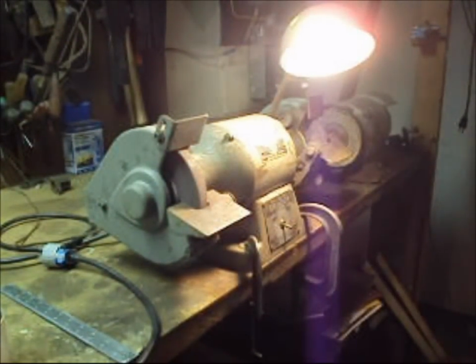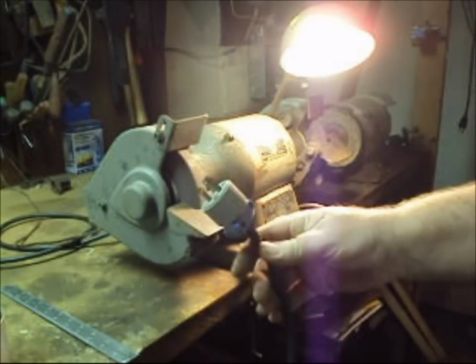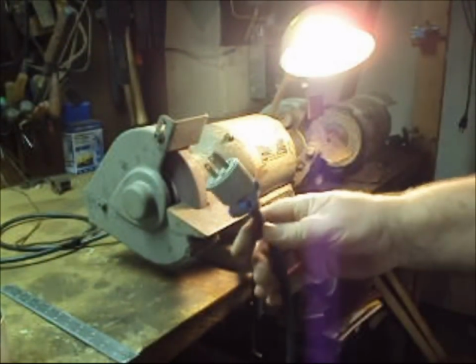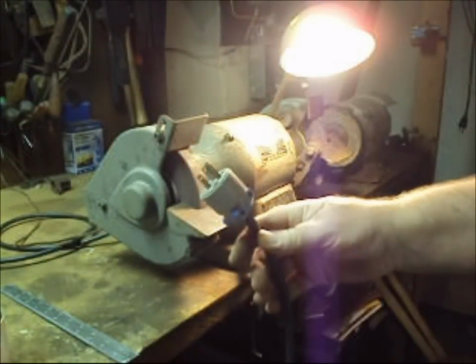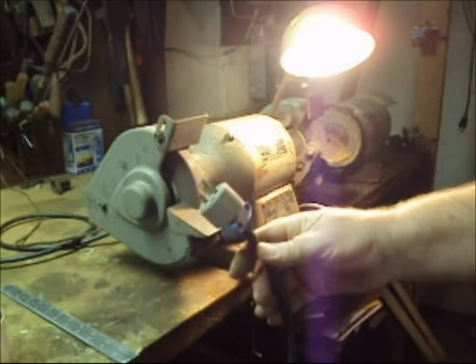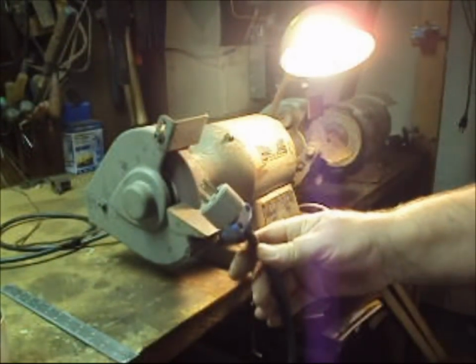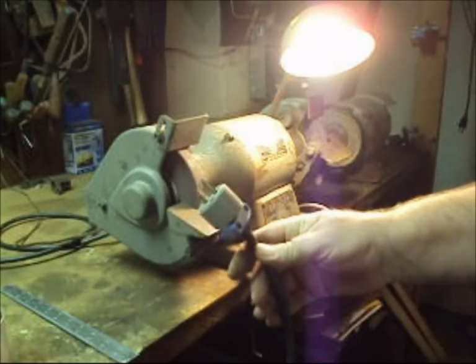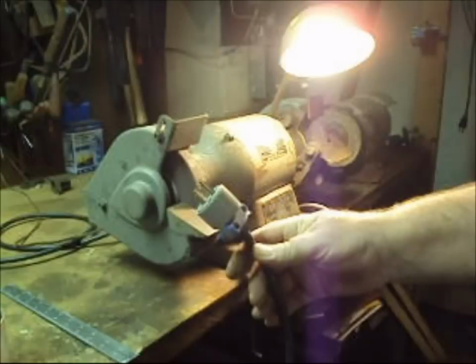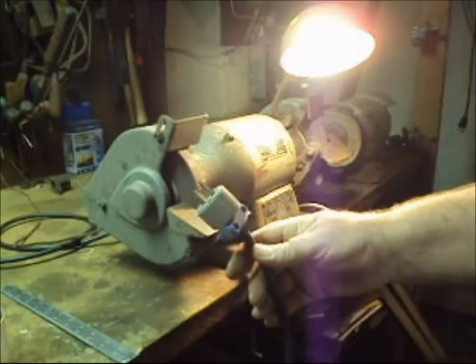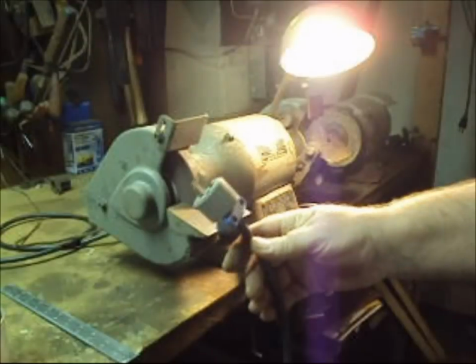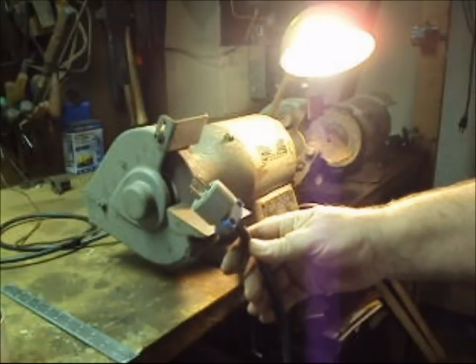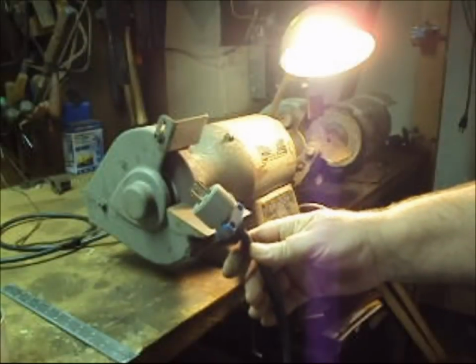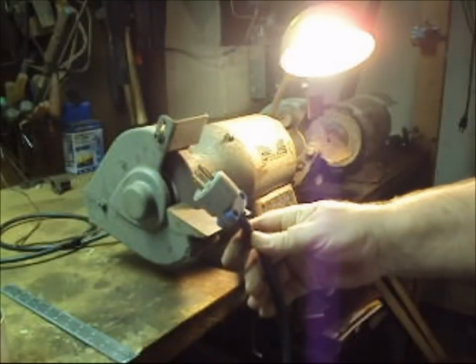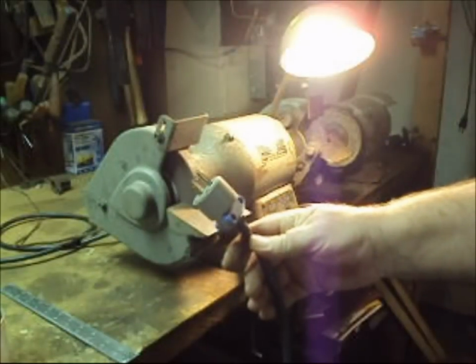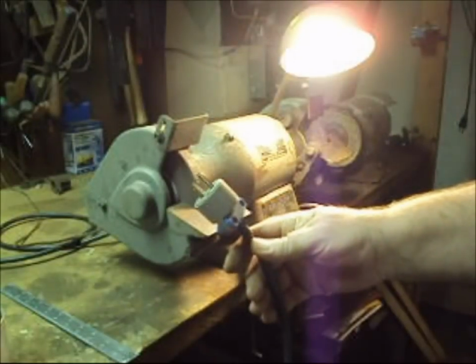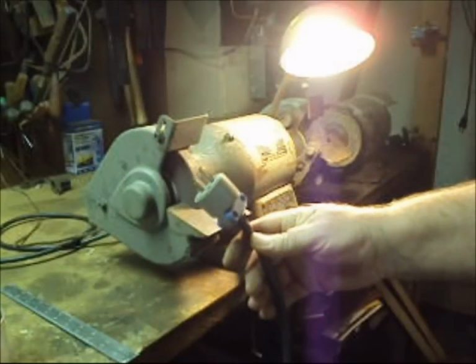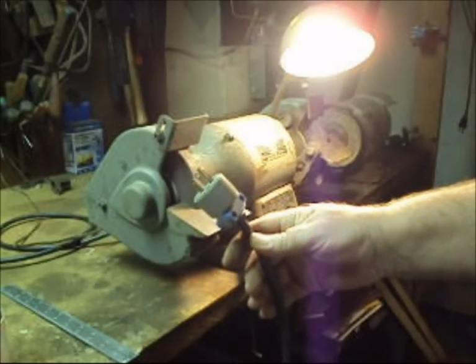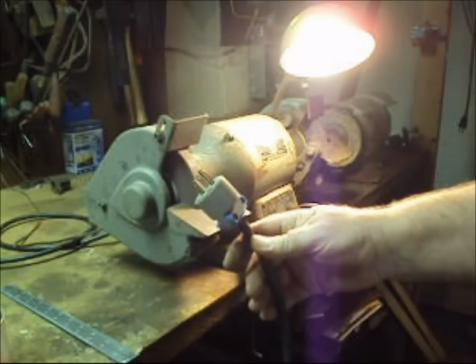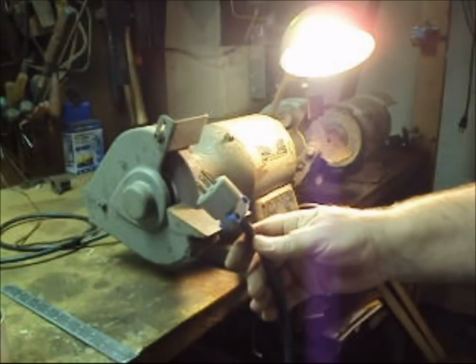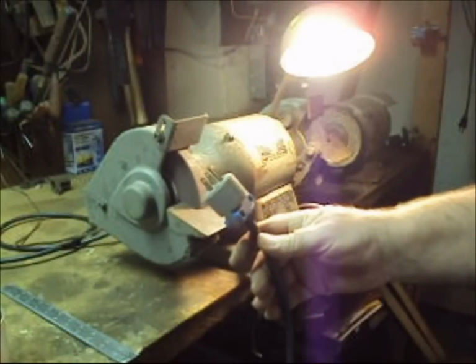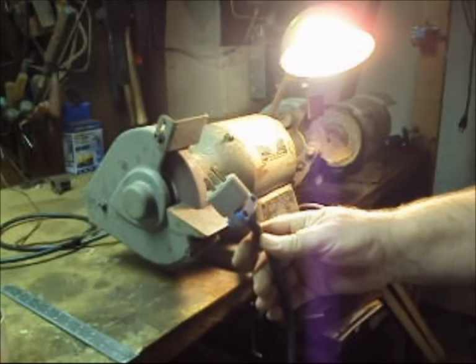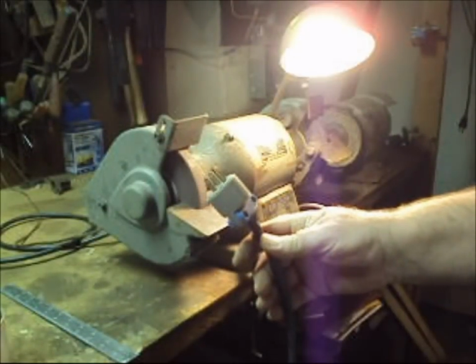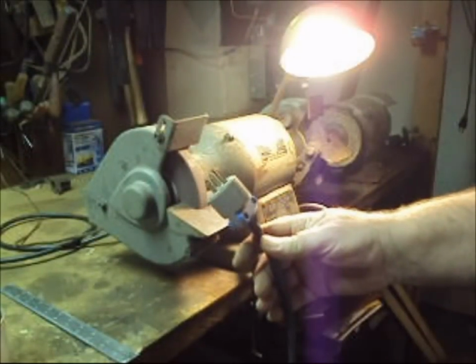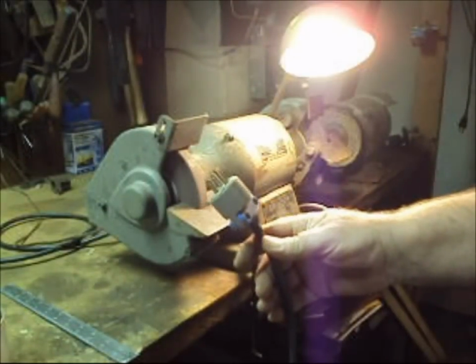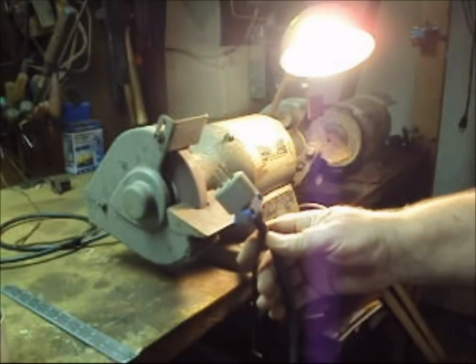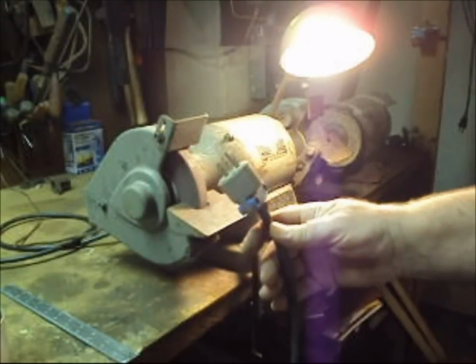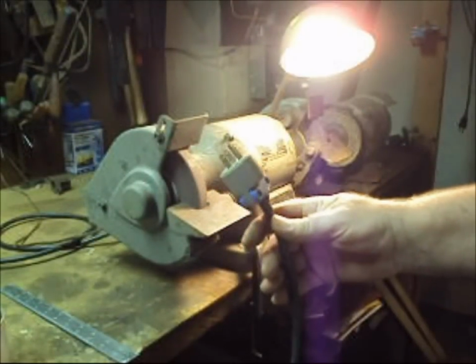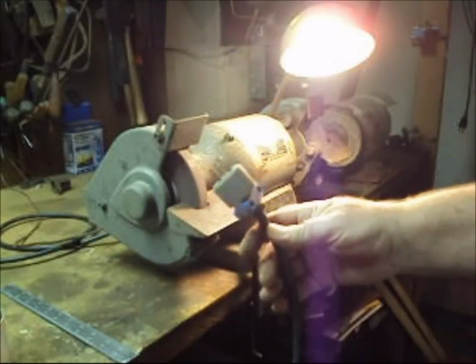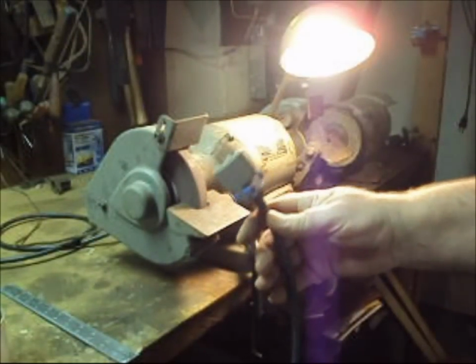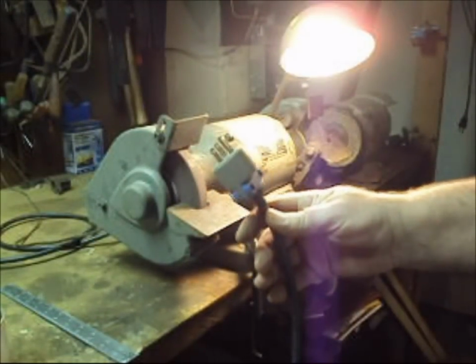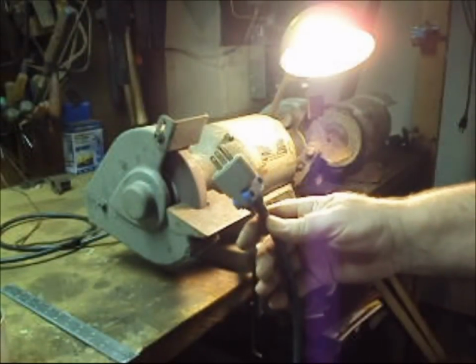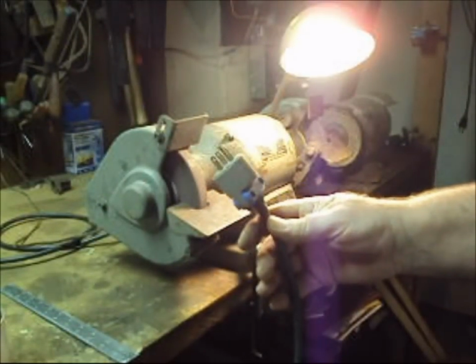One of the first things we want to check is to make sure, before we do anything with a grinder, that it's unplugged.